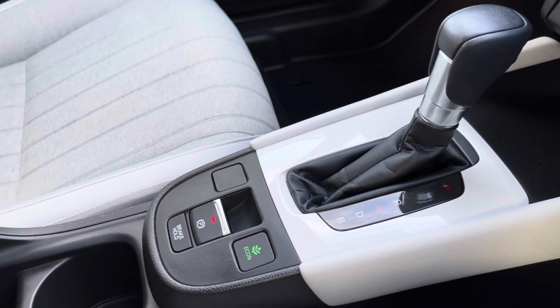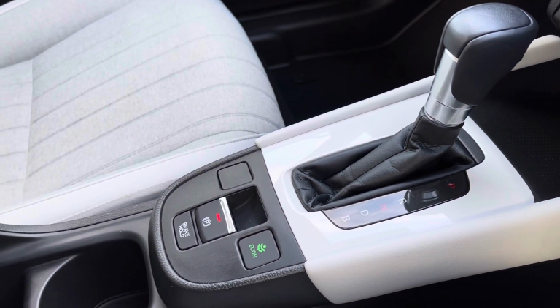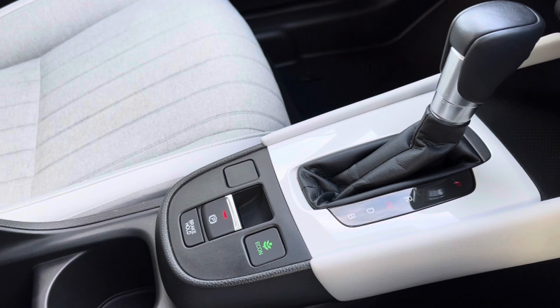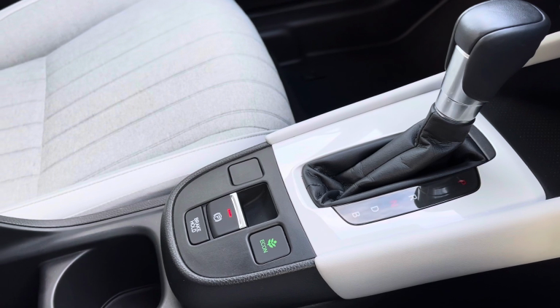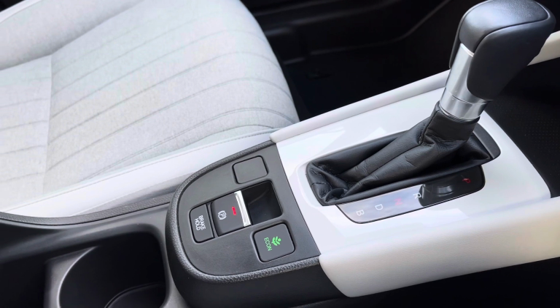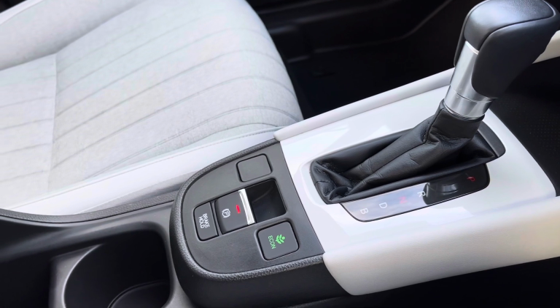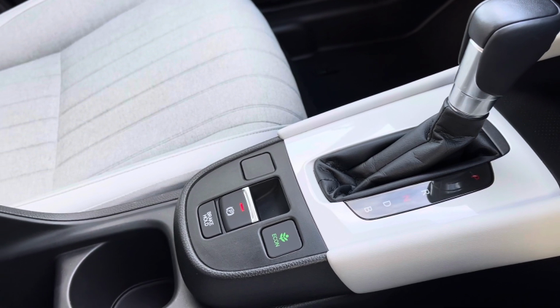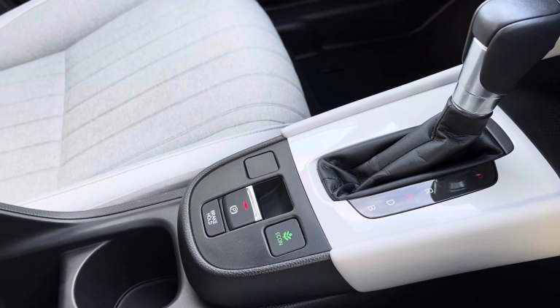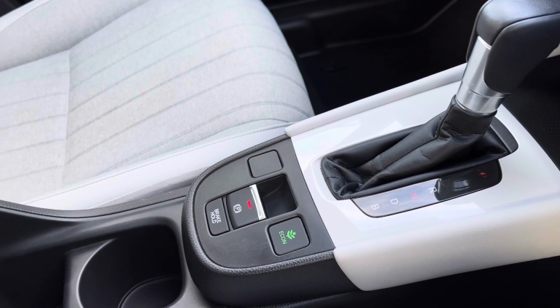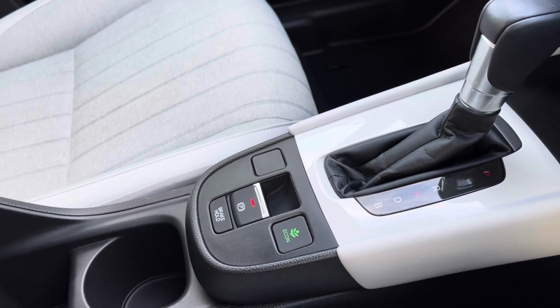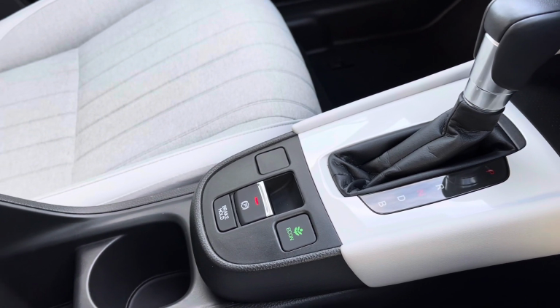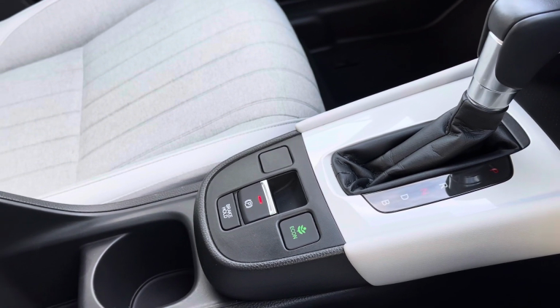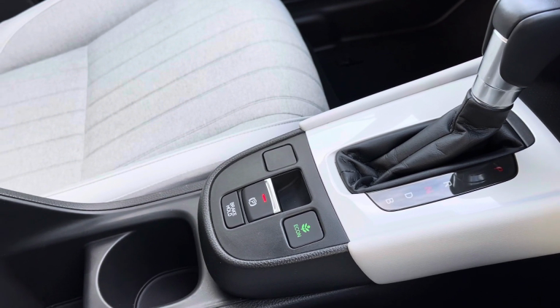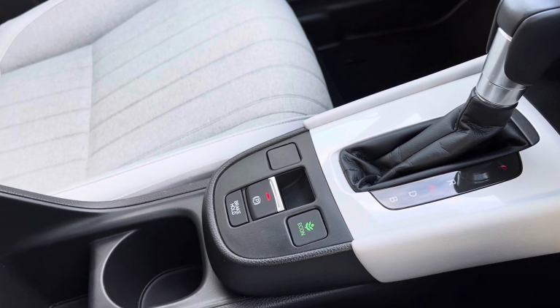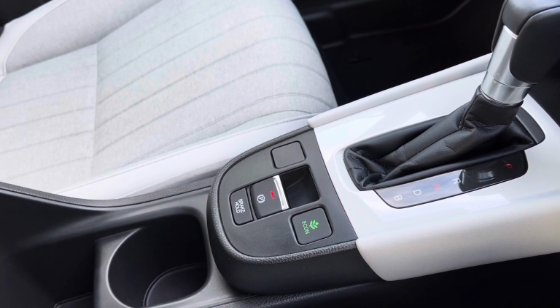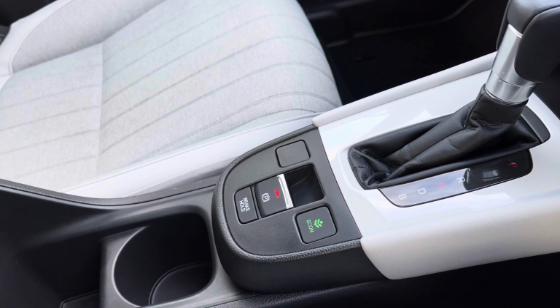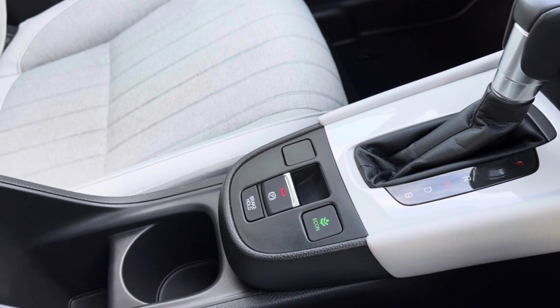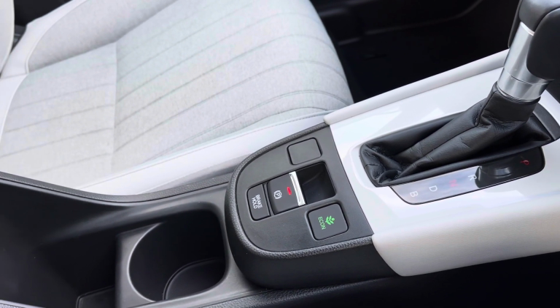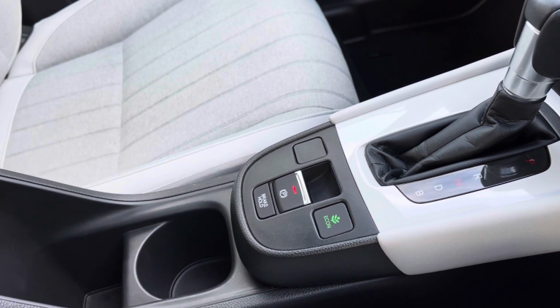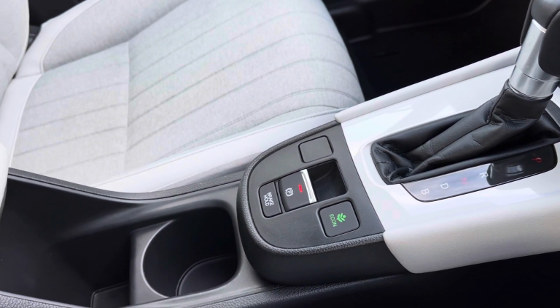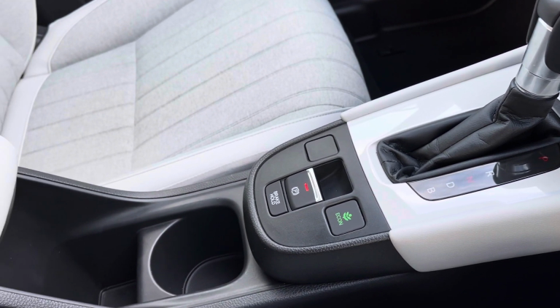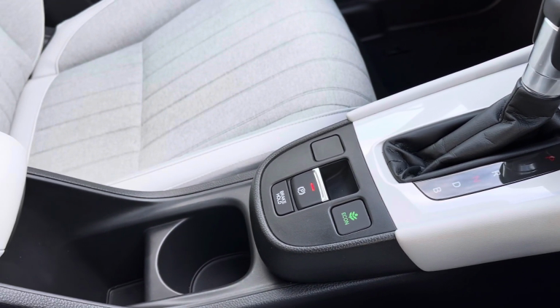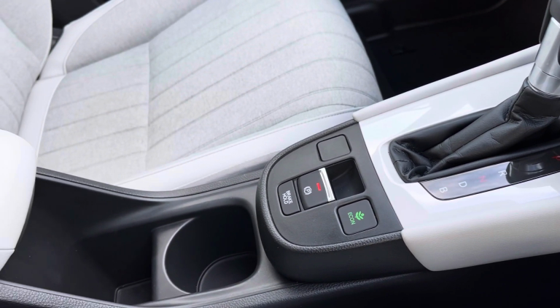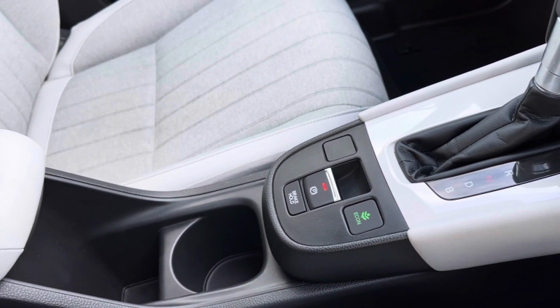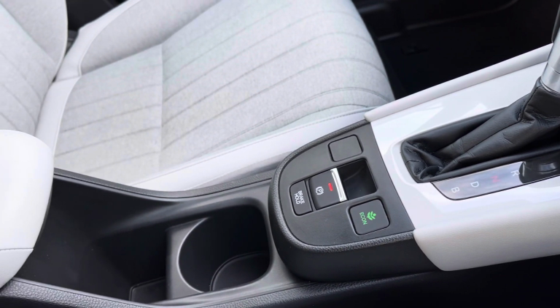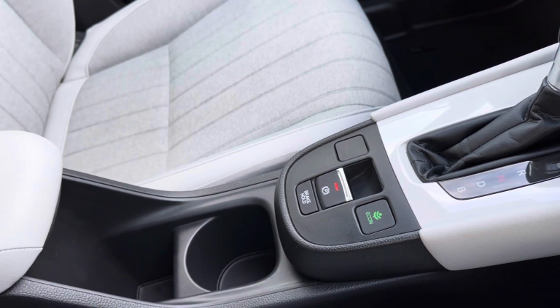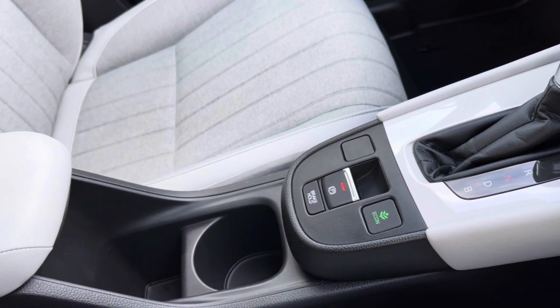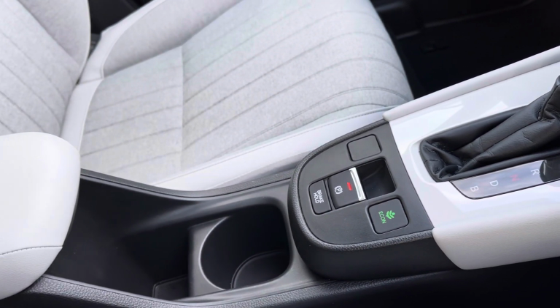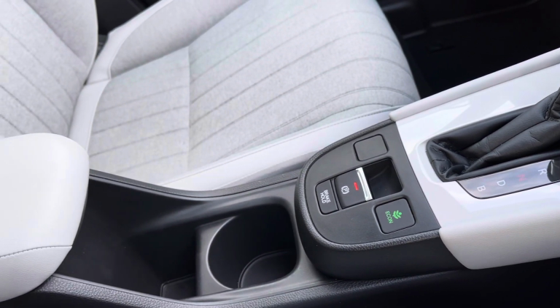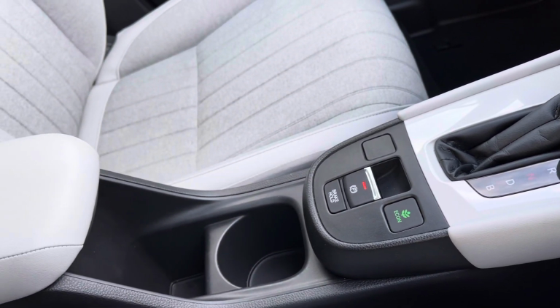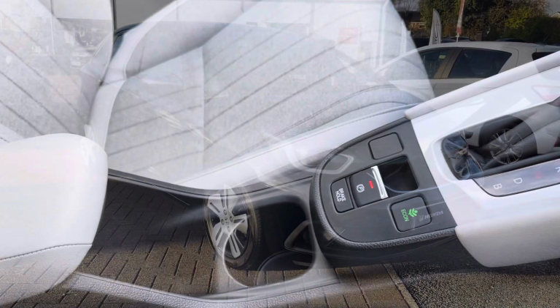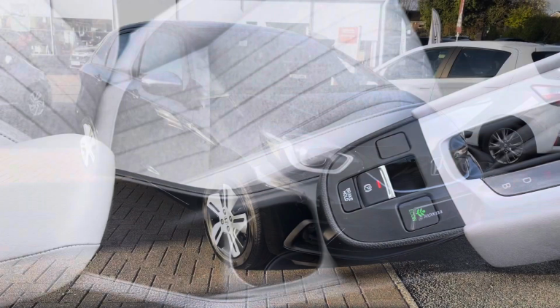Followed by several power outlets to keep any devices fully charged. You do also have your complementing surround finish with your automatic gear controls, followed by your option to drive in Econ mode if you're looking to be a bit more efficient.